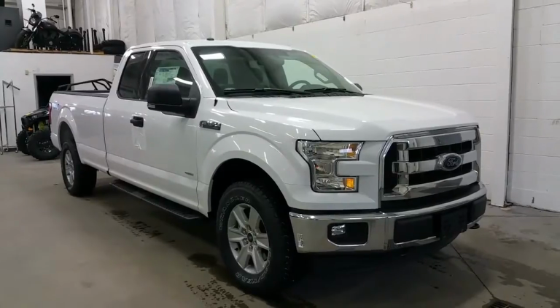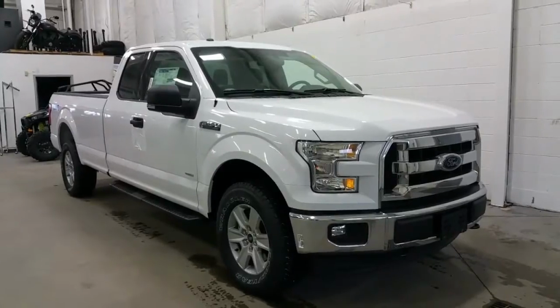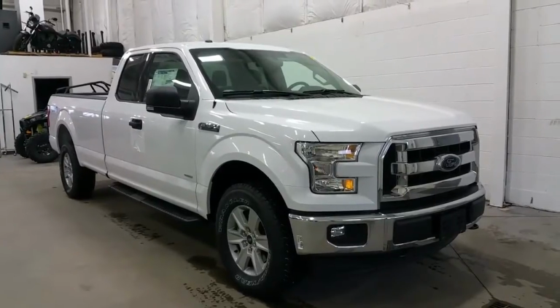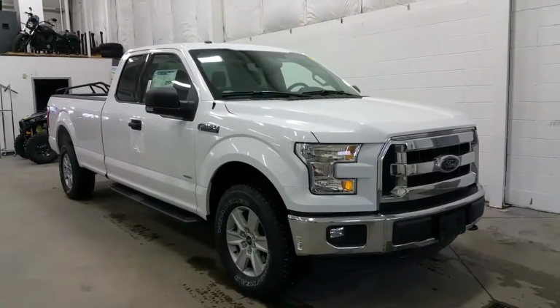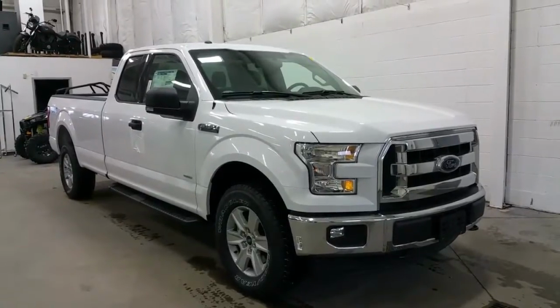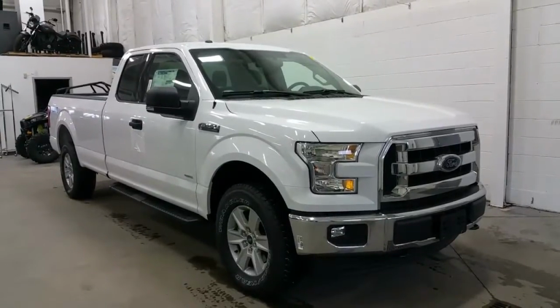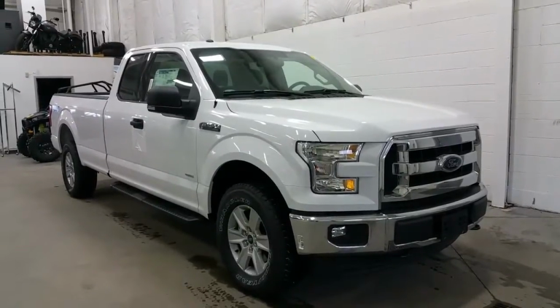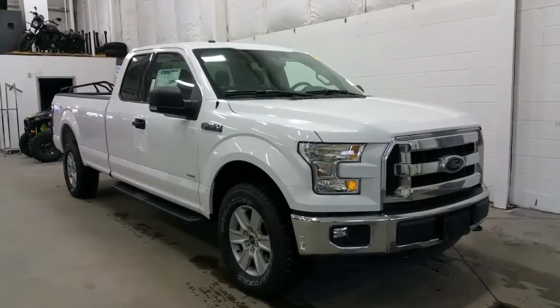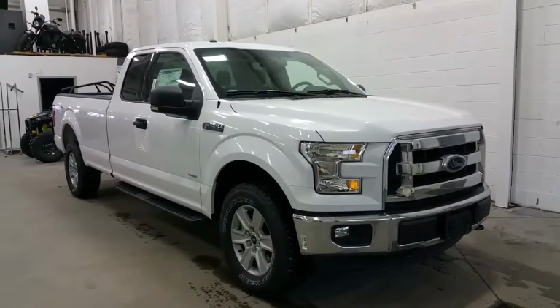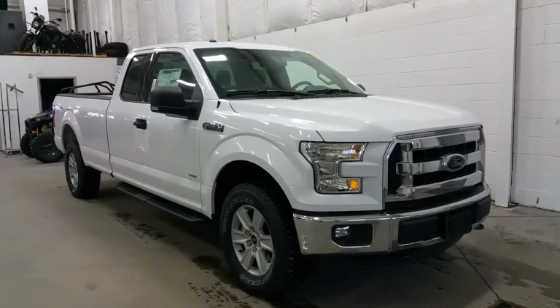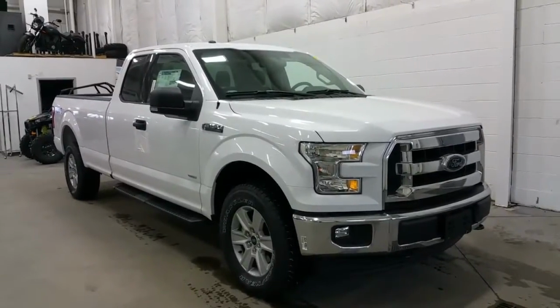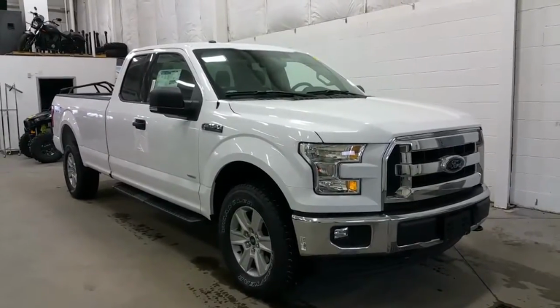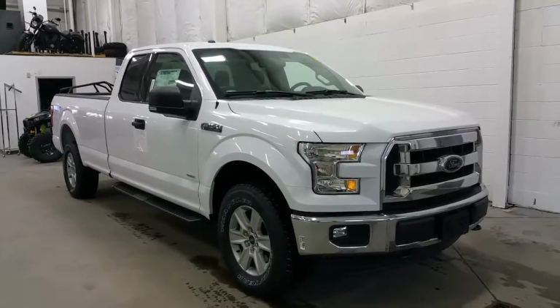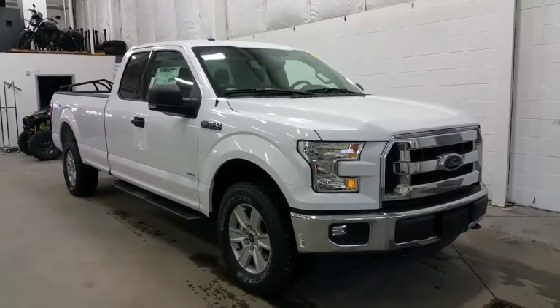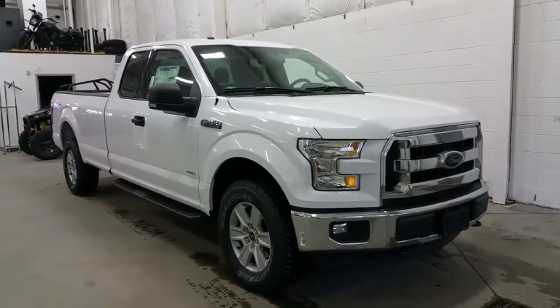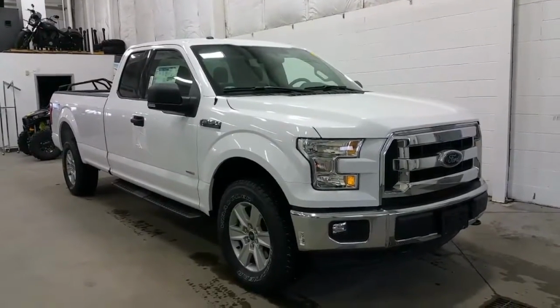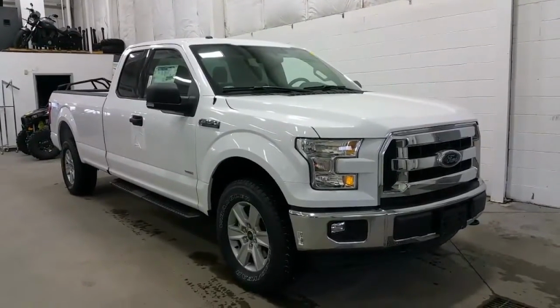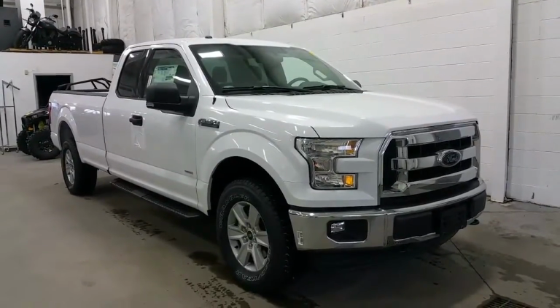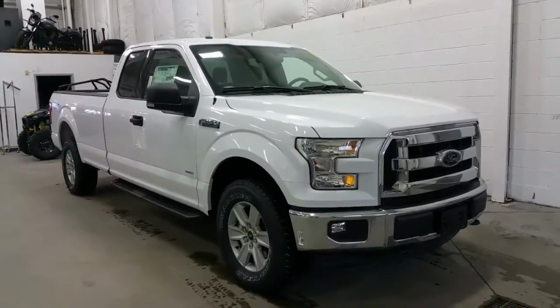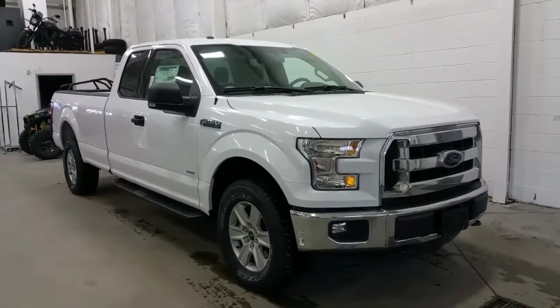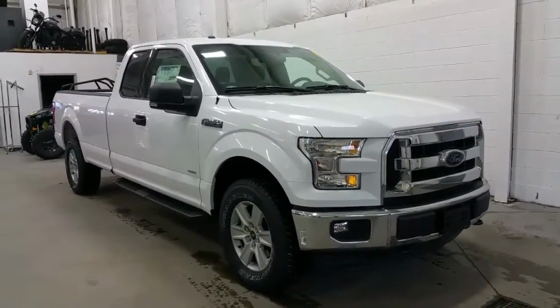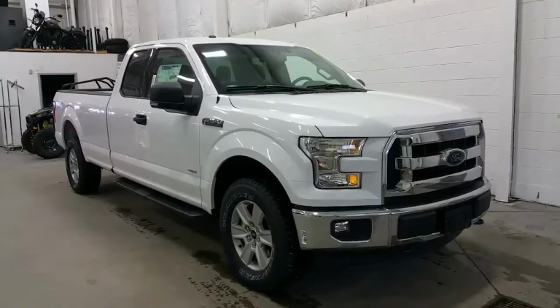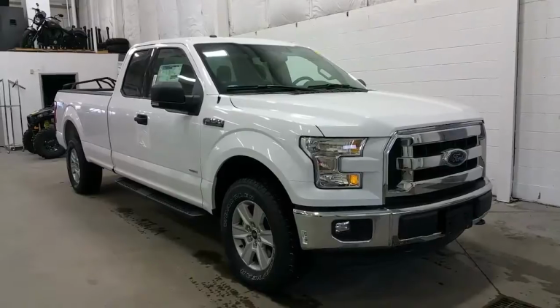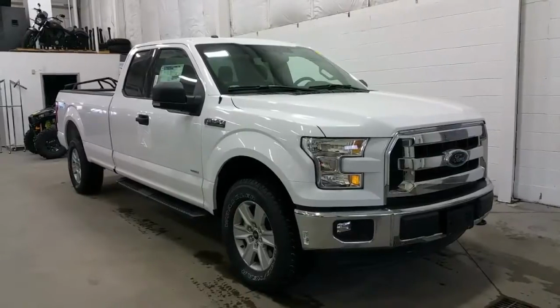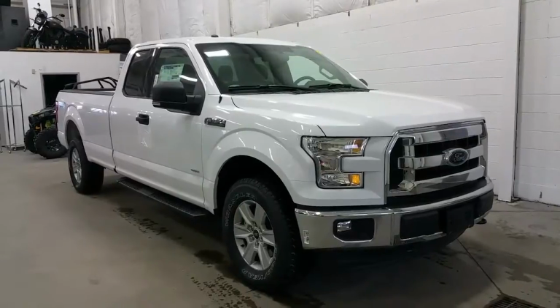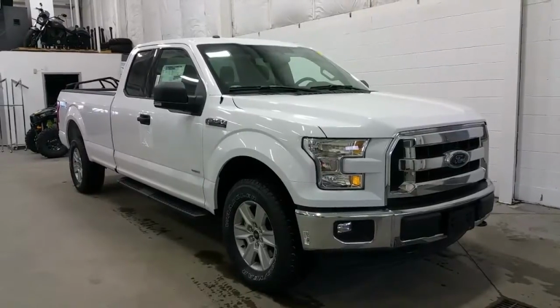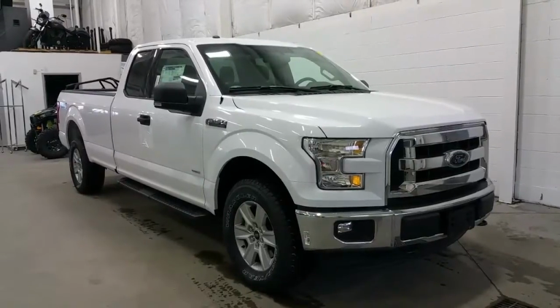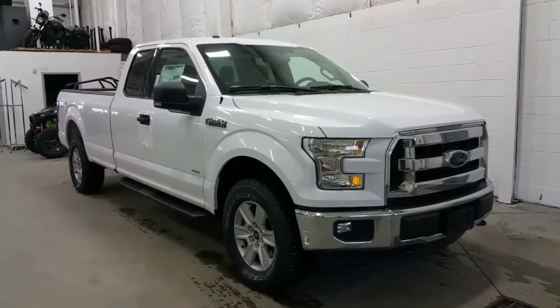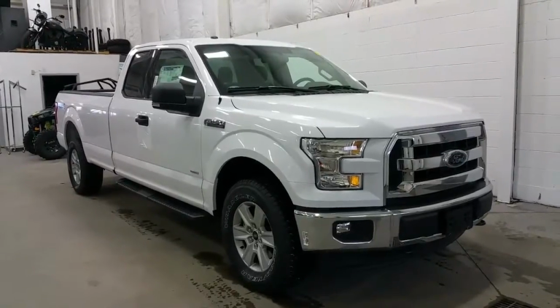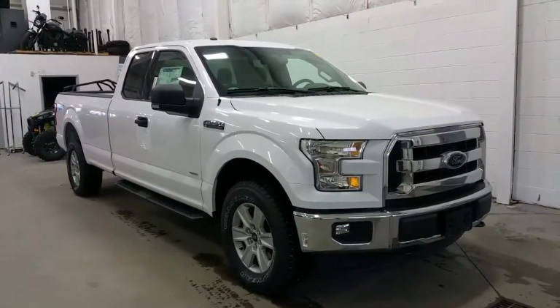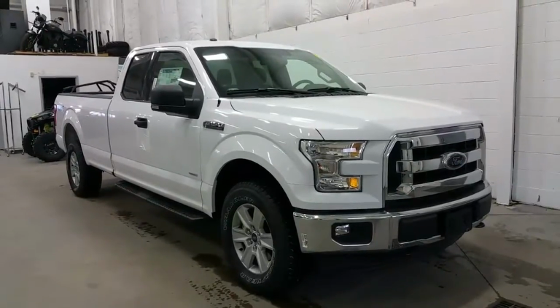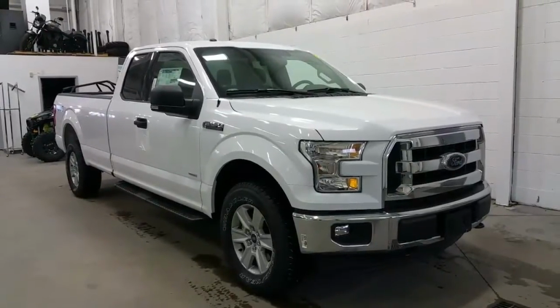Oxford White is the exterior colour. This is a super cab with extending doors, a long box, and a 301A package.